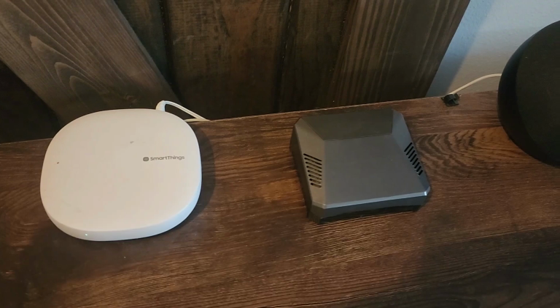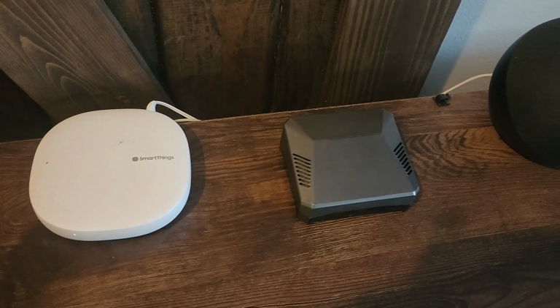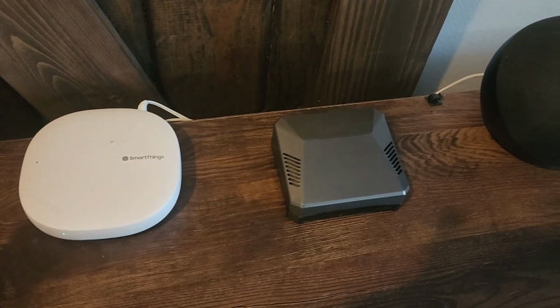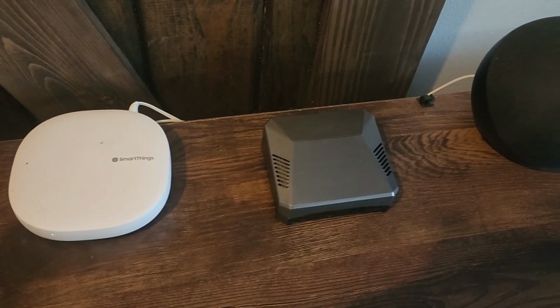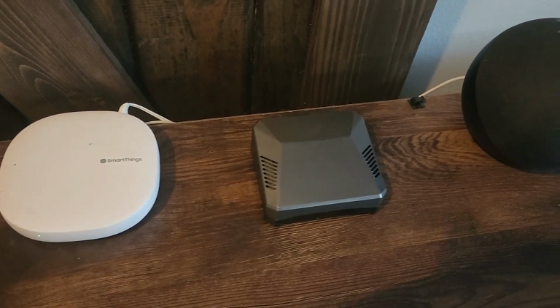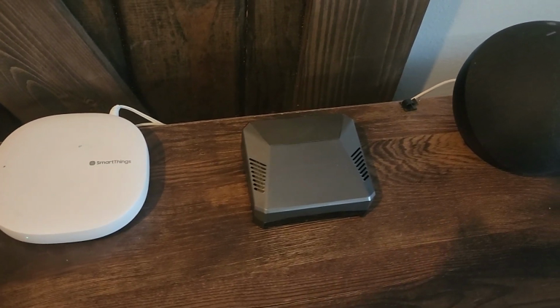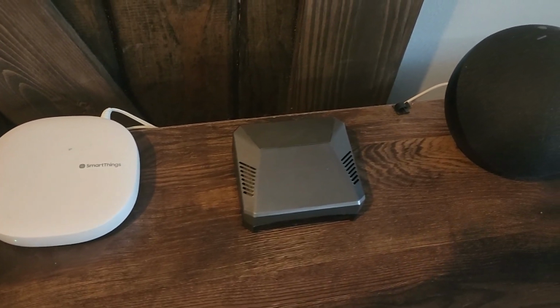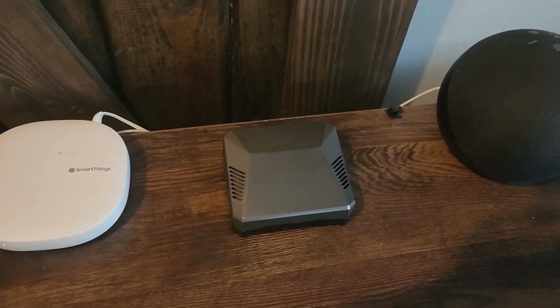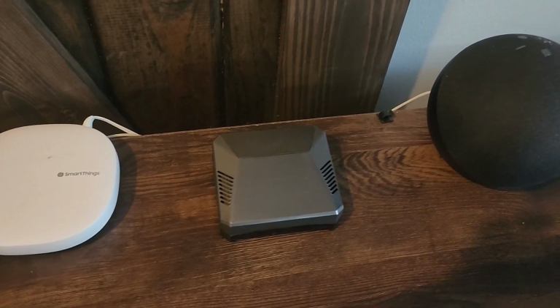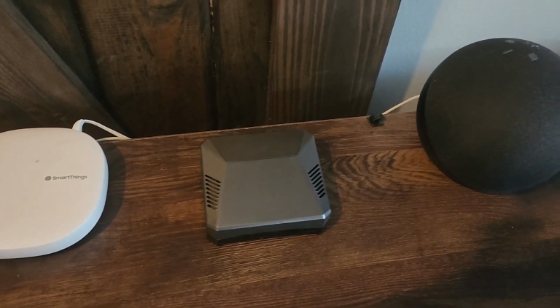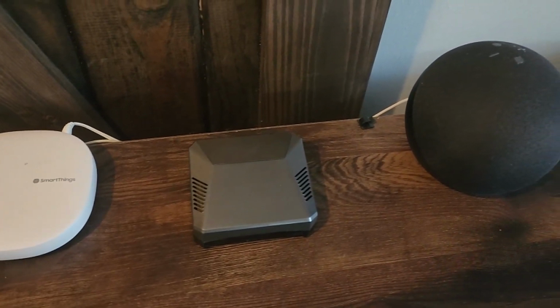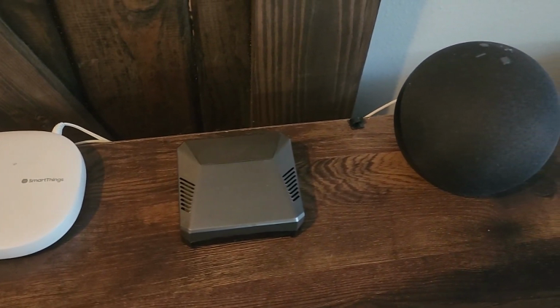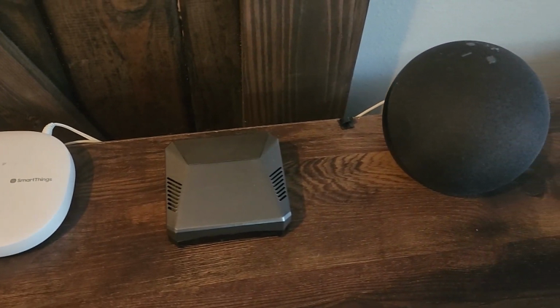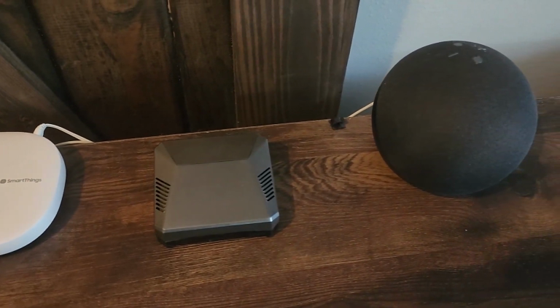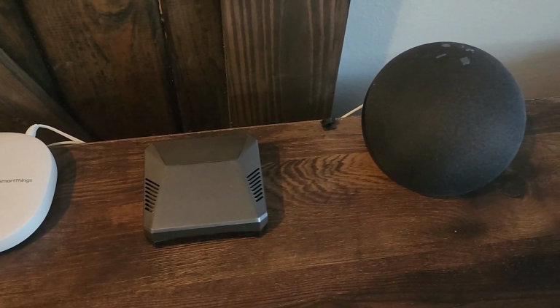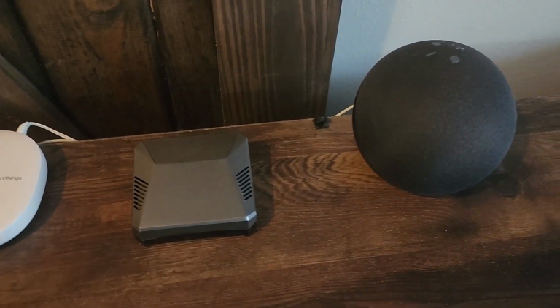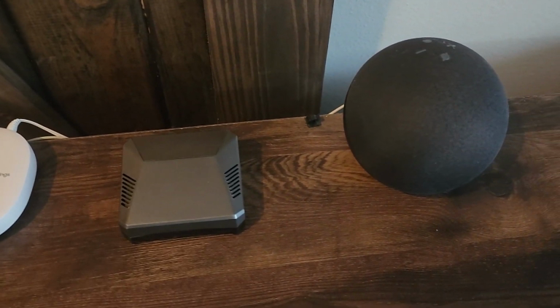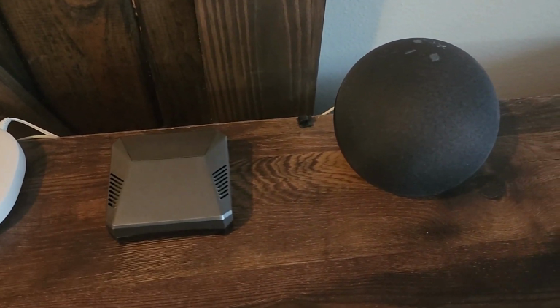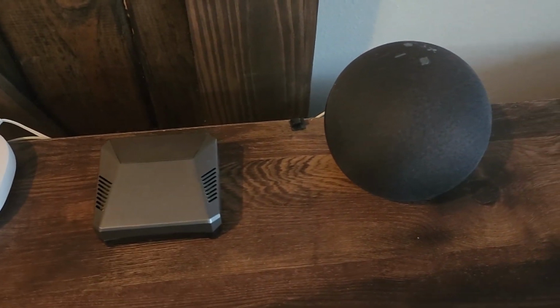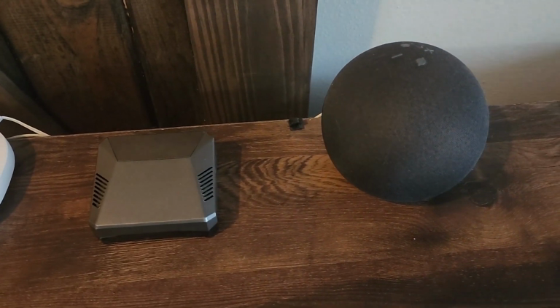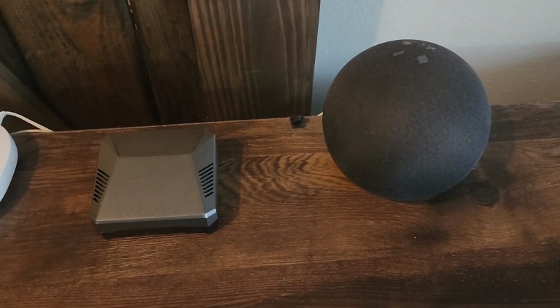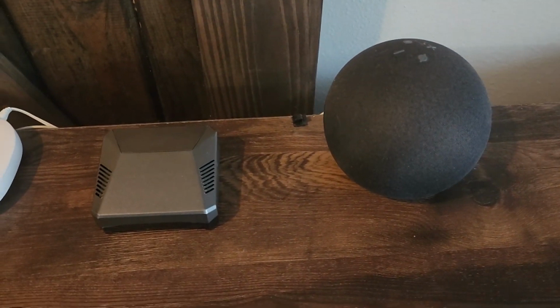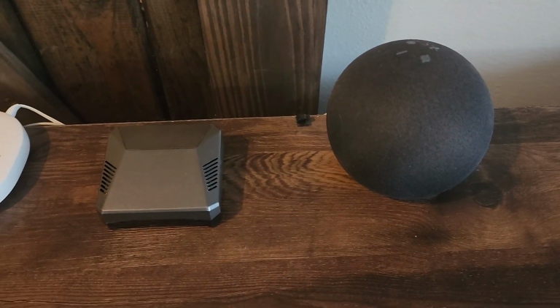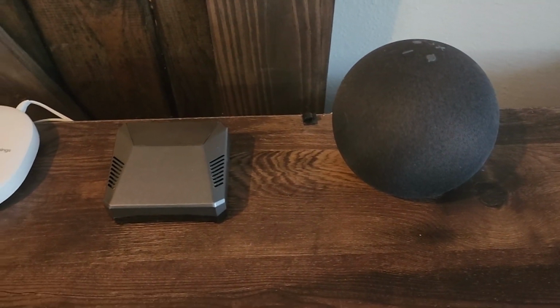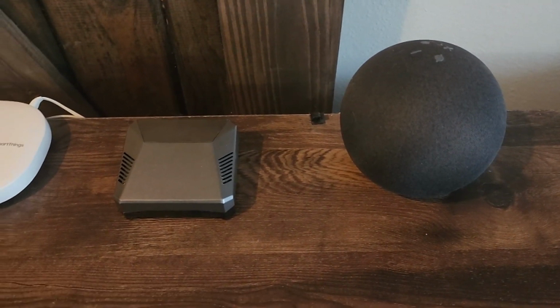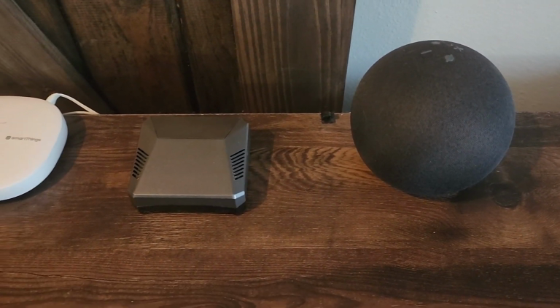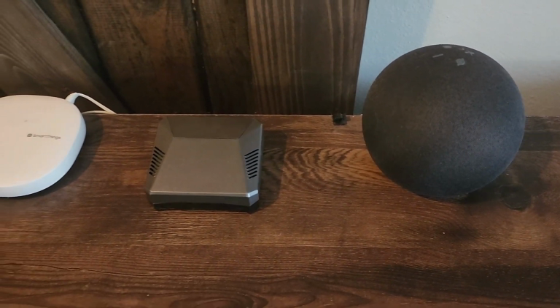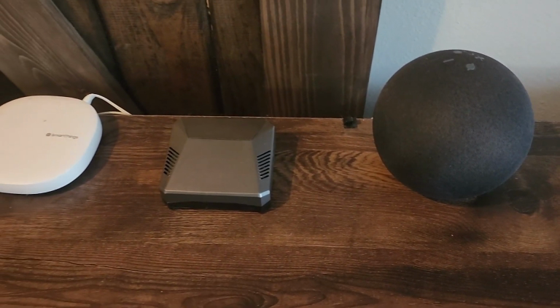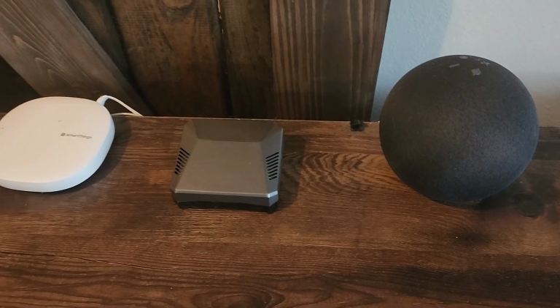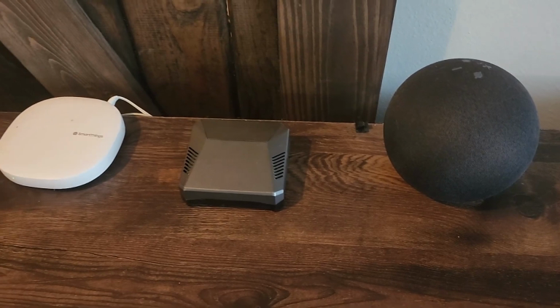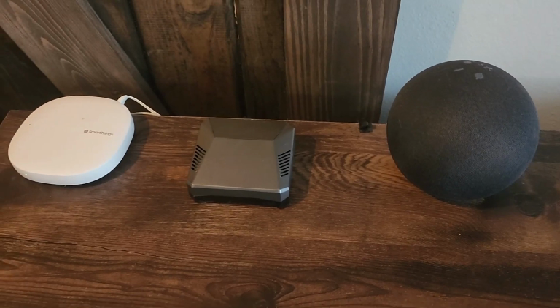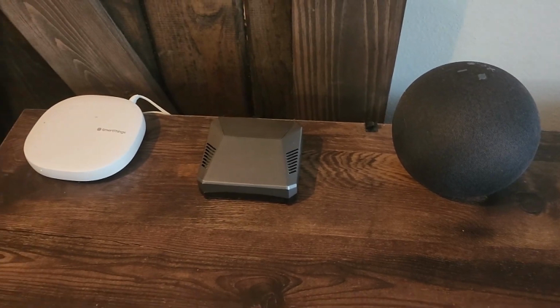Today let's talk about smart home ecosystems. What is a smart home ecosystem you might be asking, and which one's the best for you?